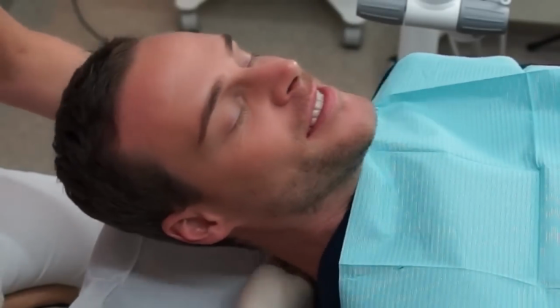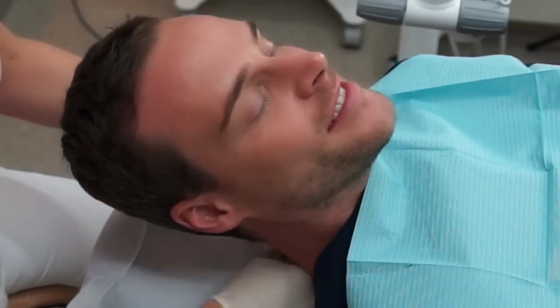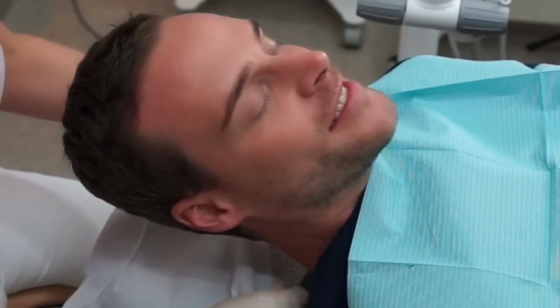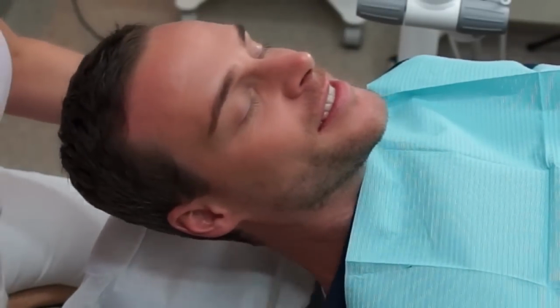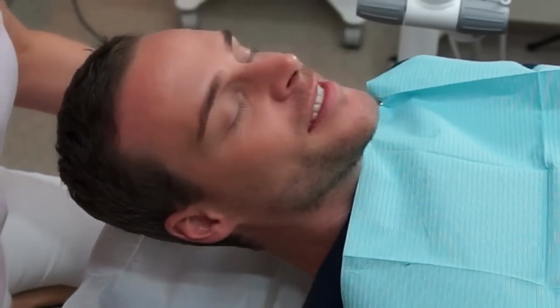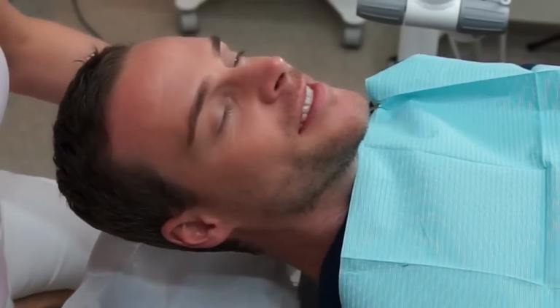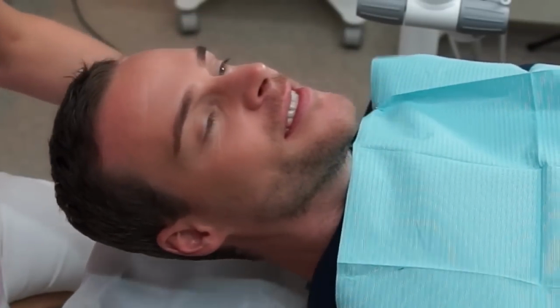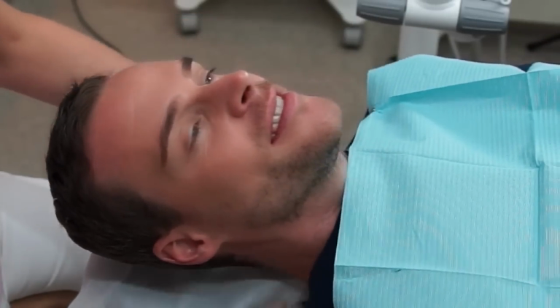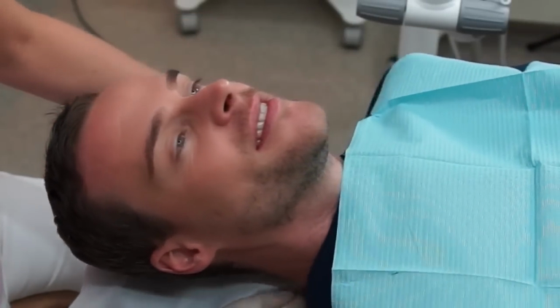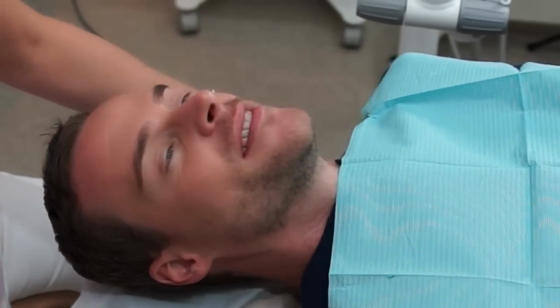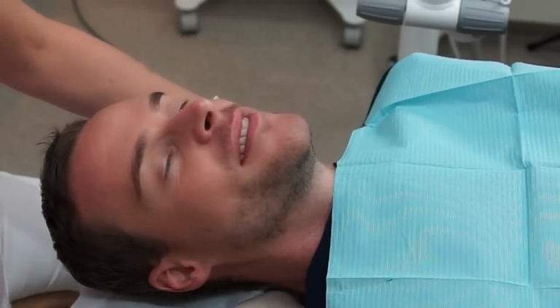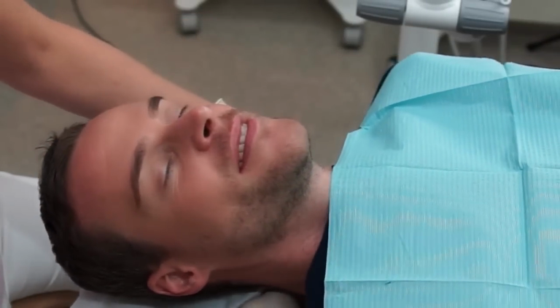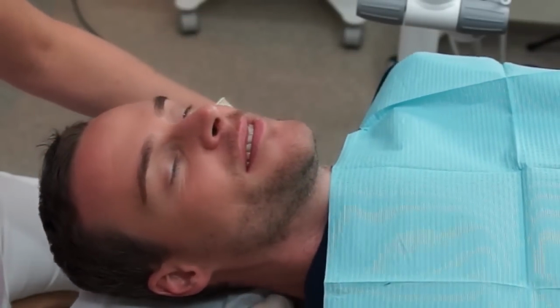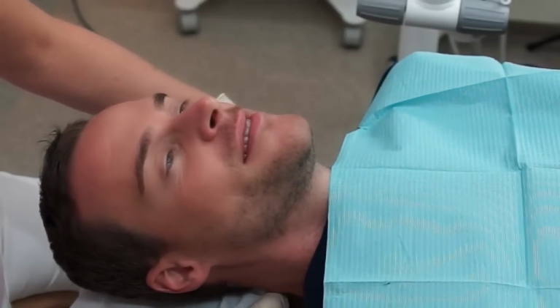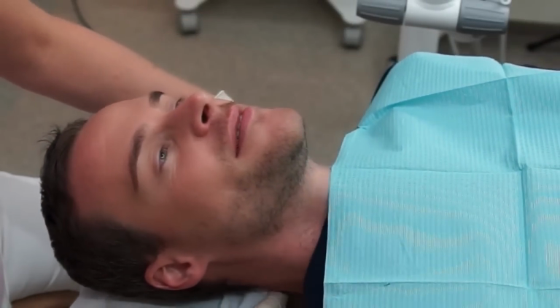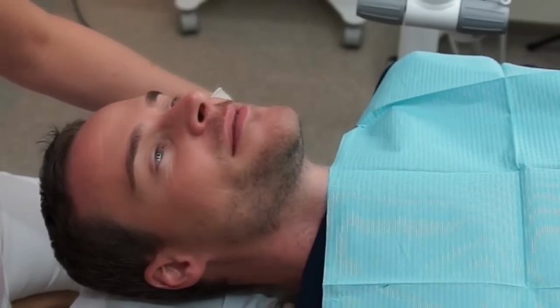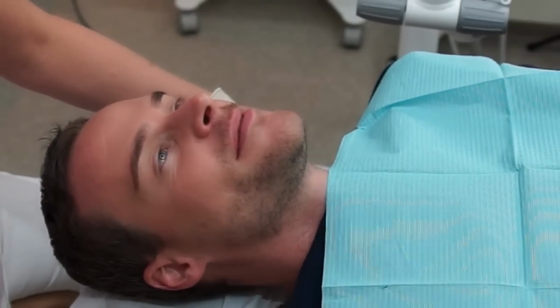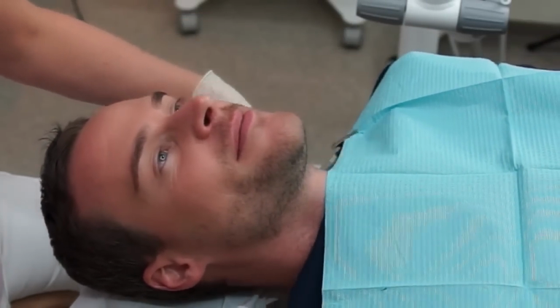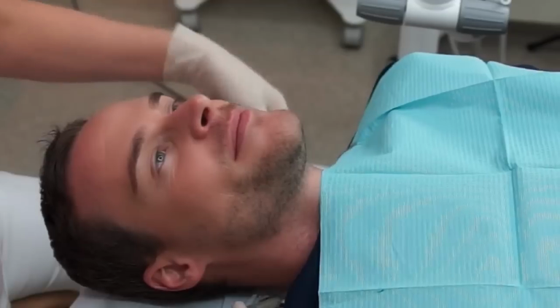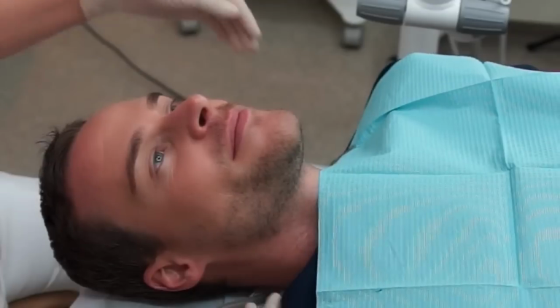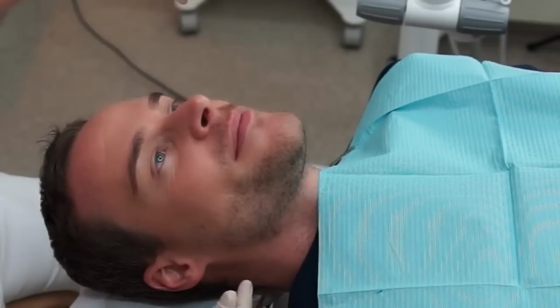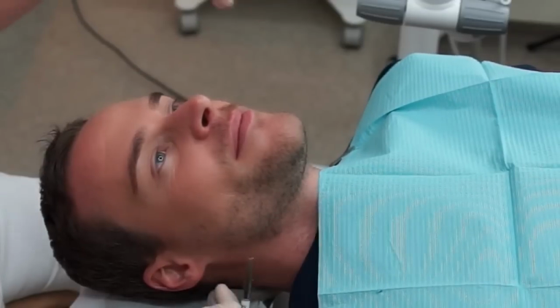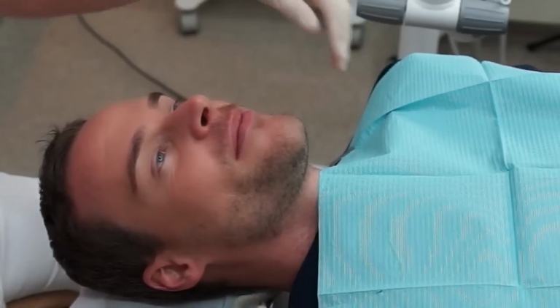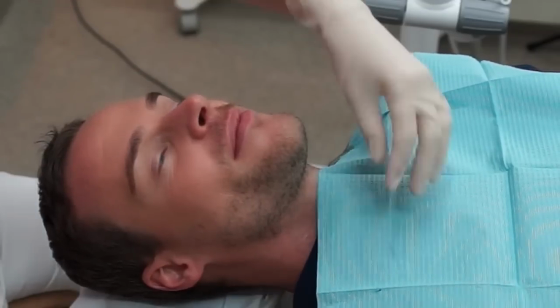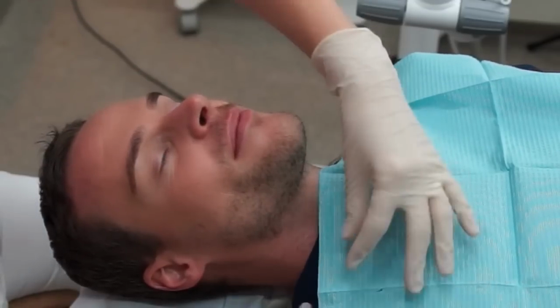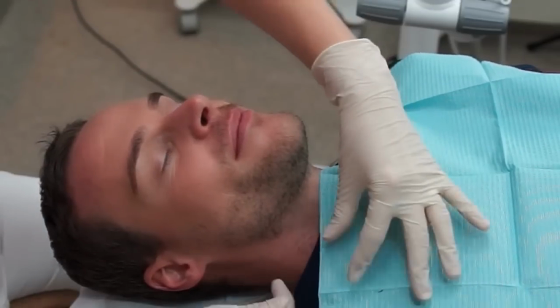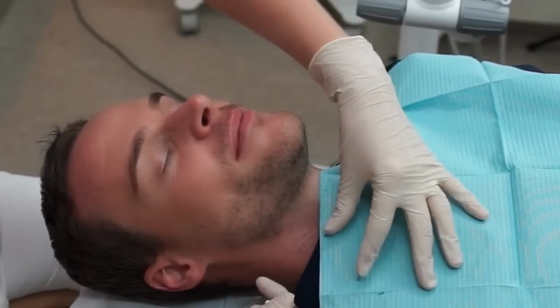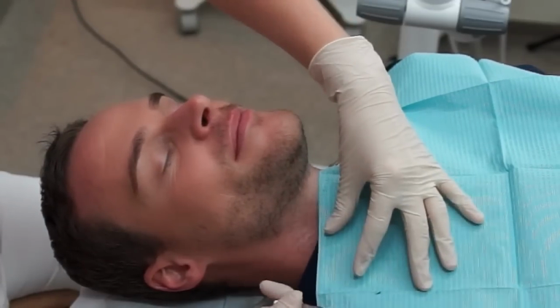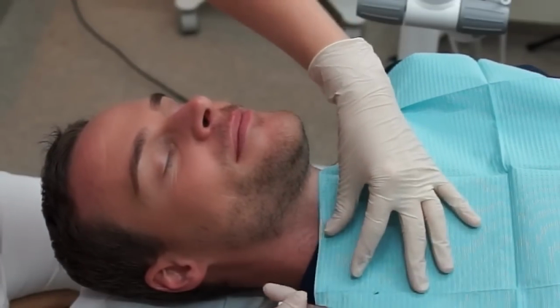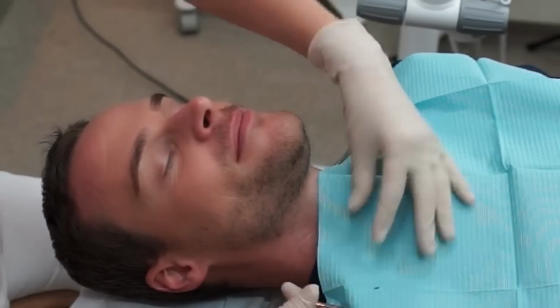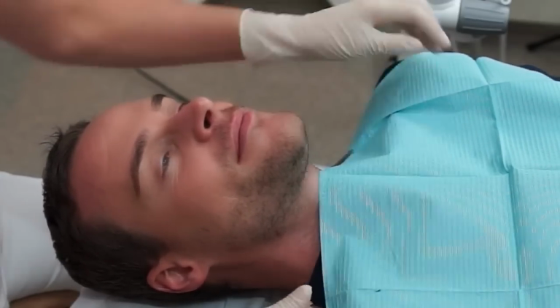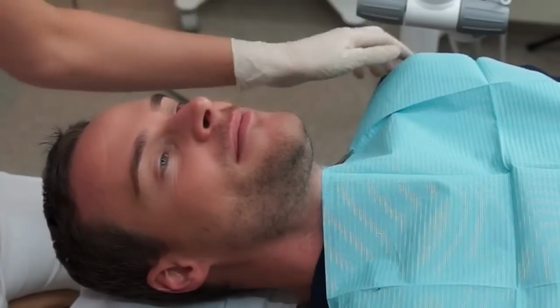We know that with age, teeth become yellower. One of the reasons is as the enamel thins out.